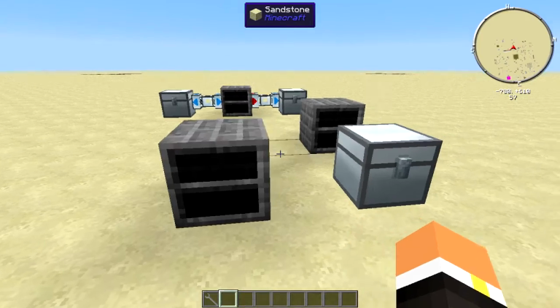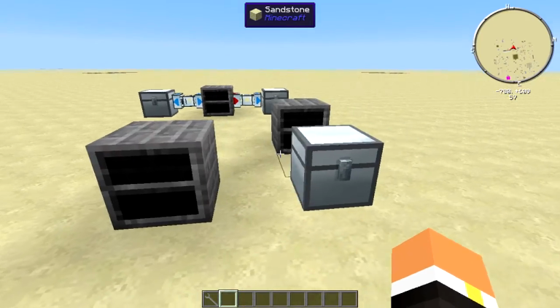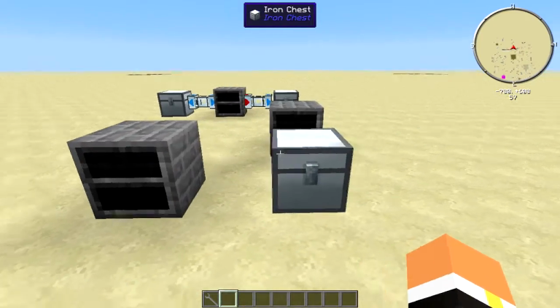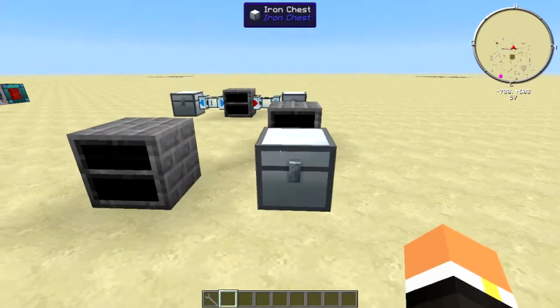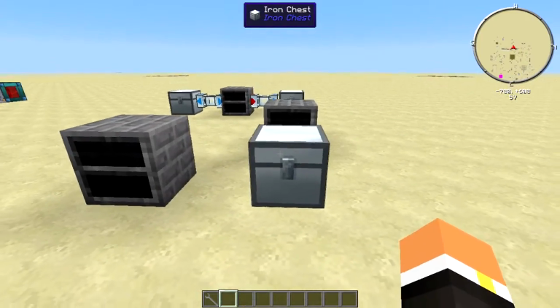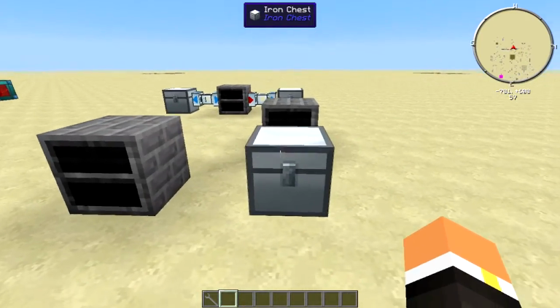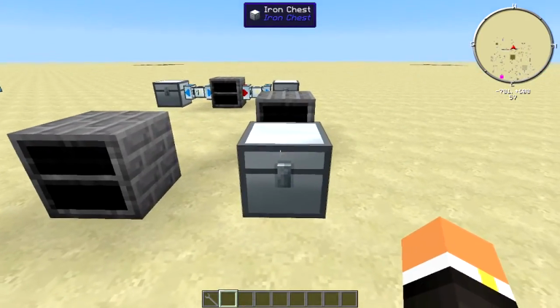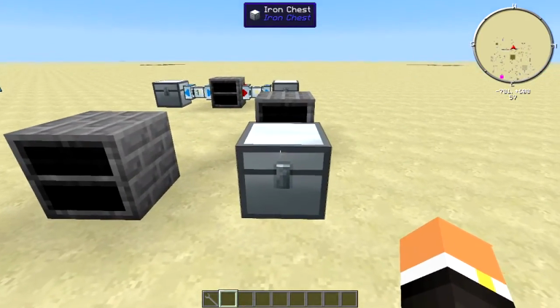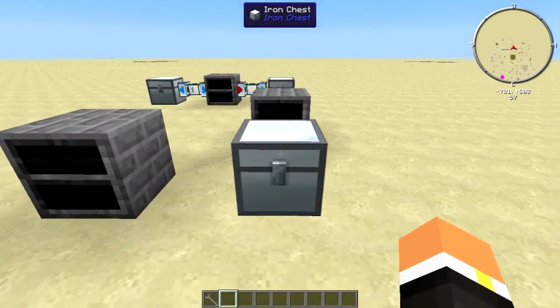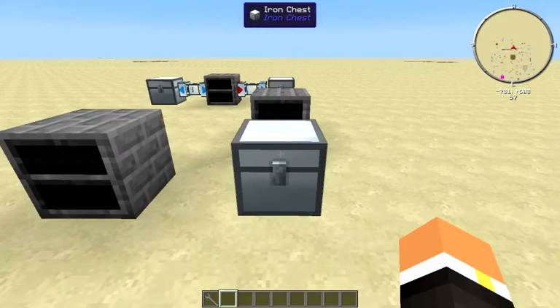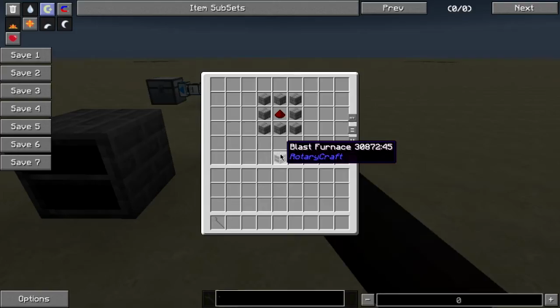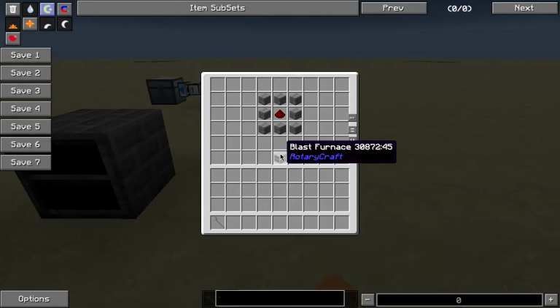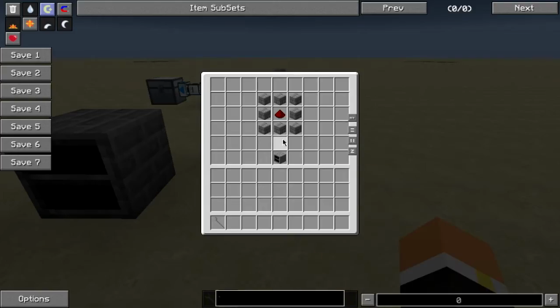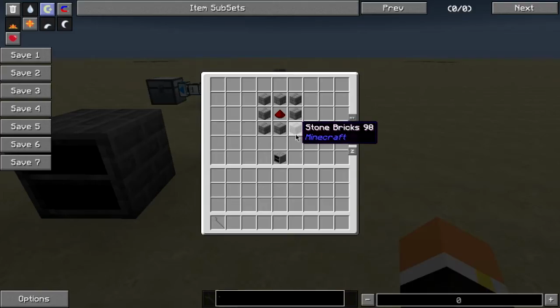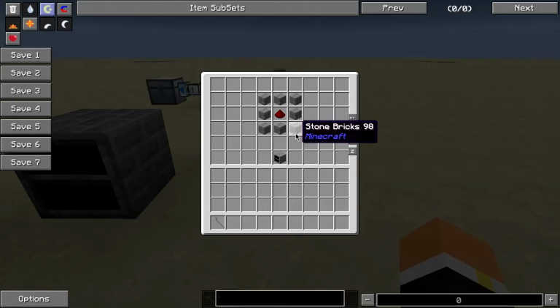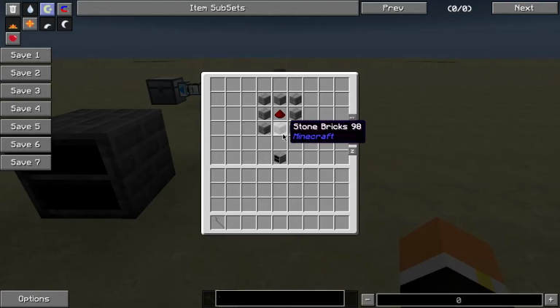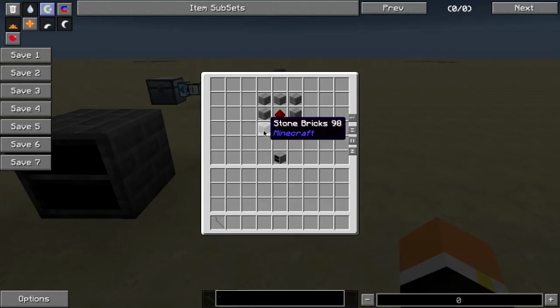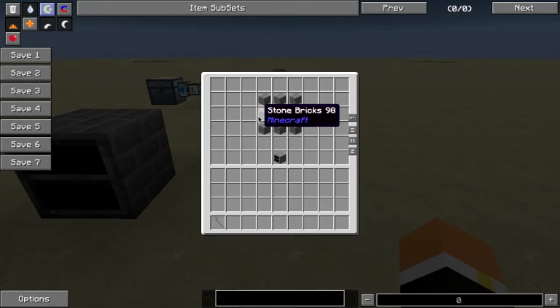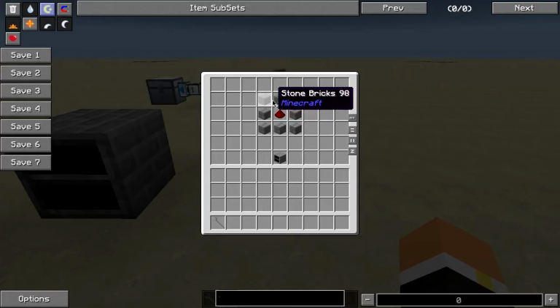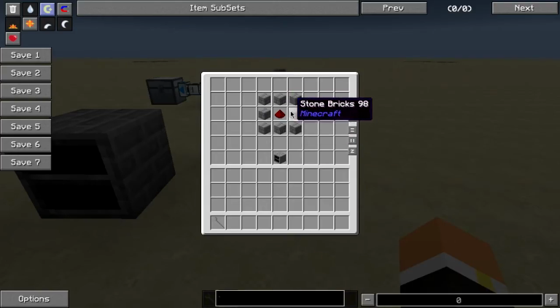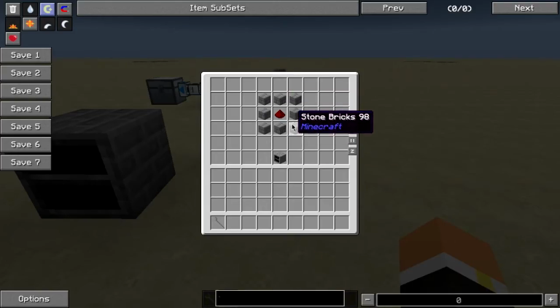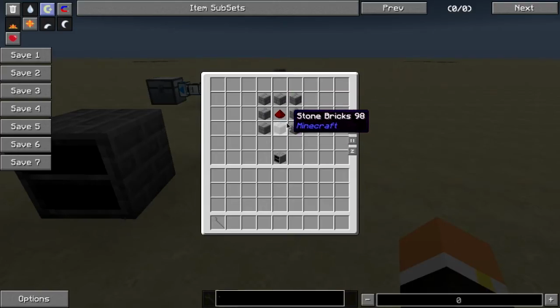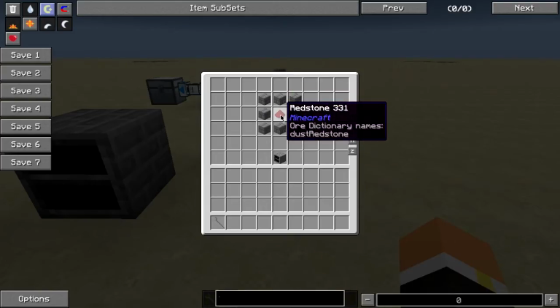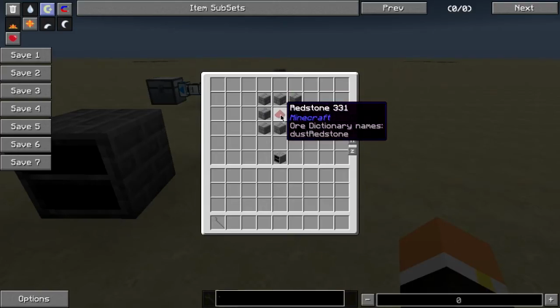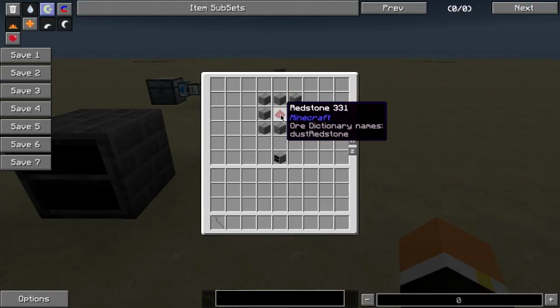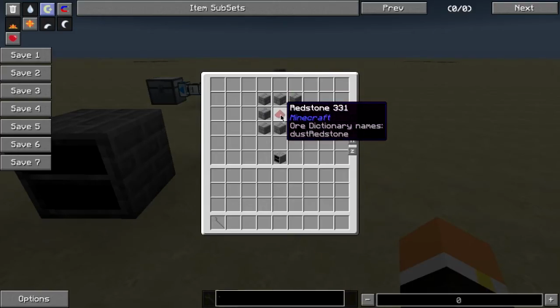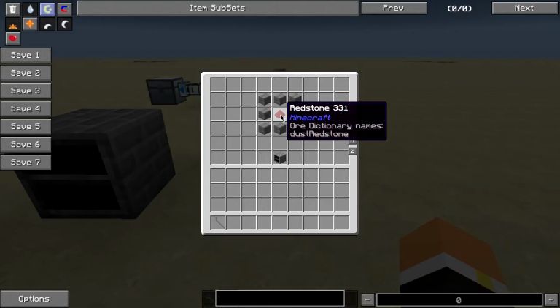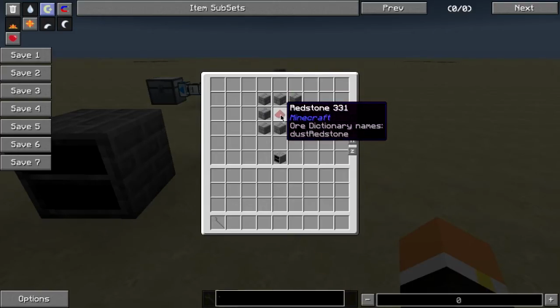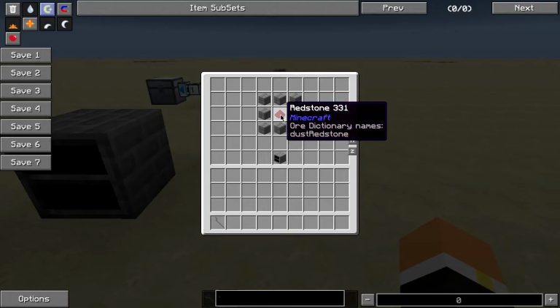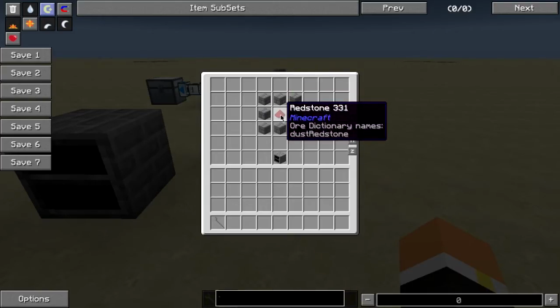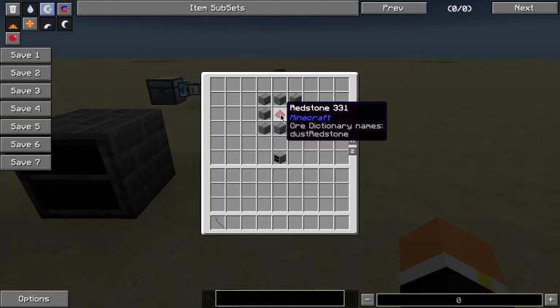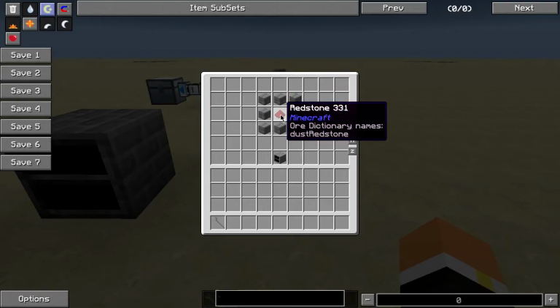If we go ahead and take a look at the building recipe, it's pretty simple — just eight stone bricks and a piece of redstone.